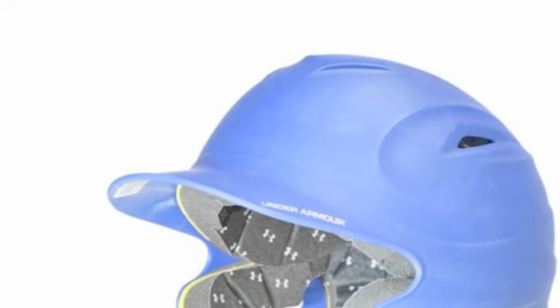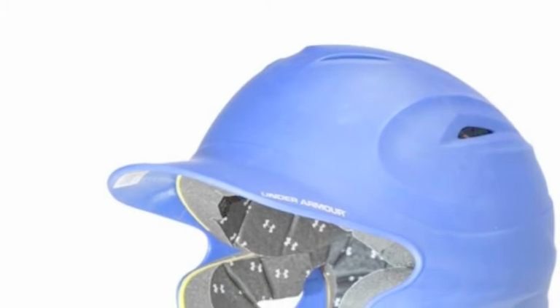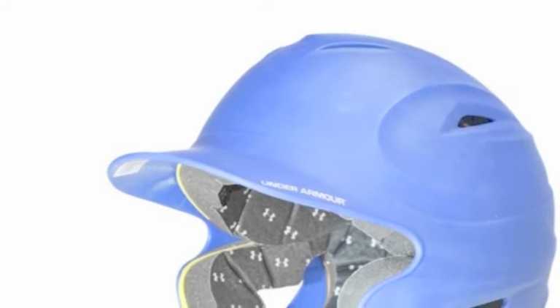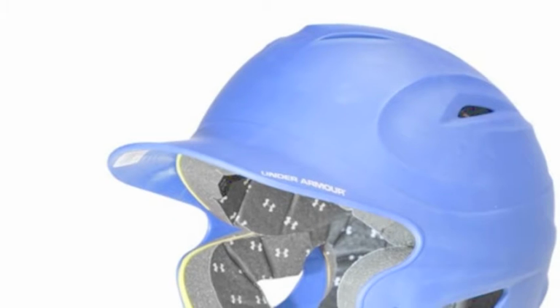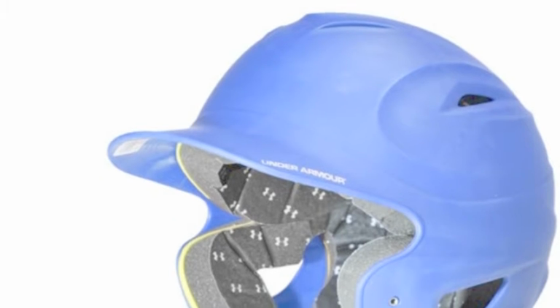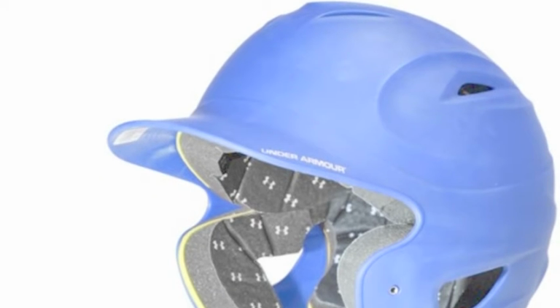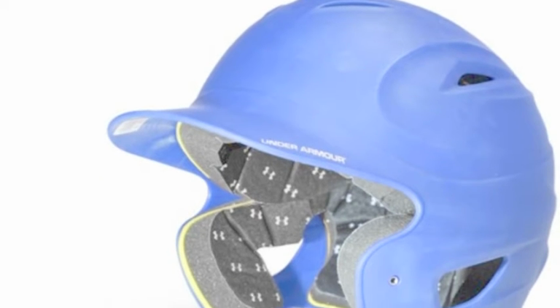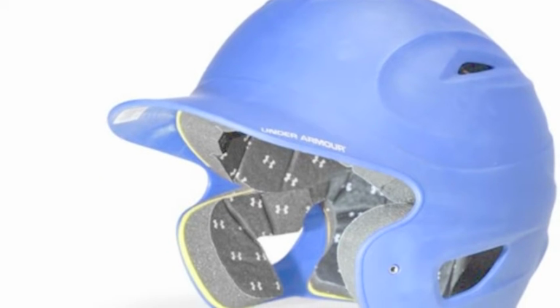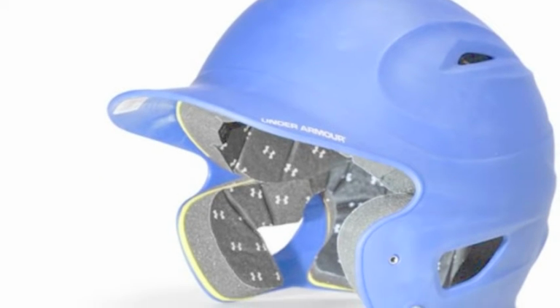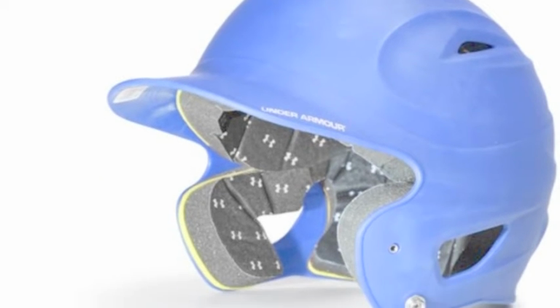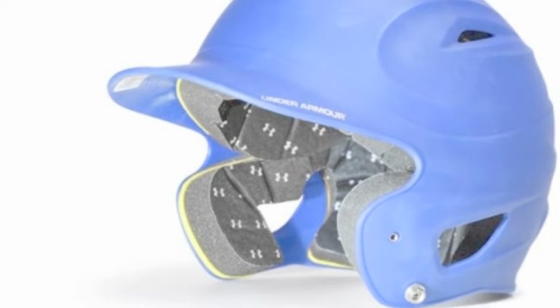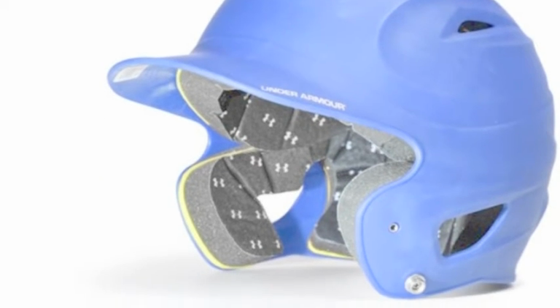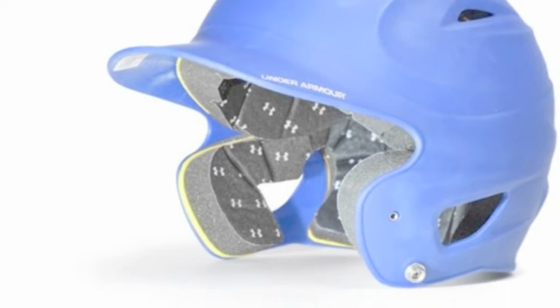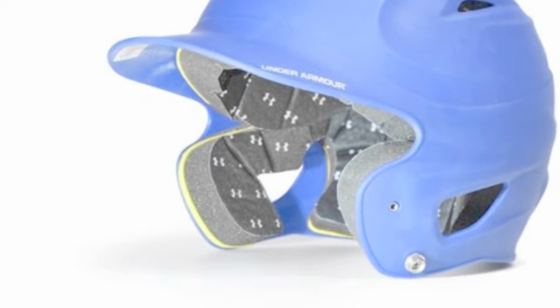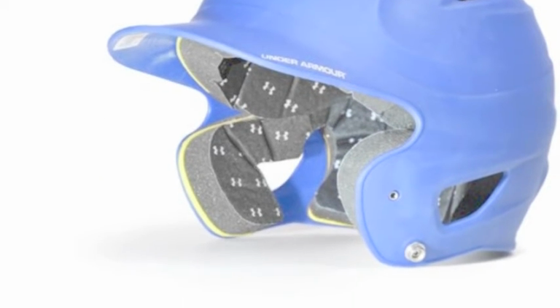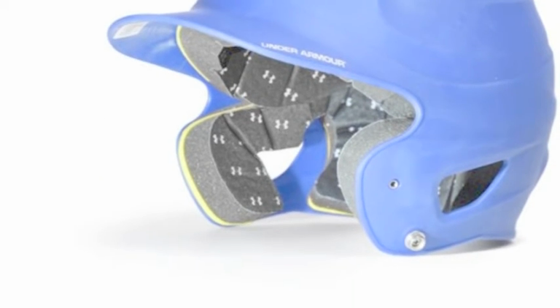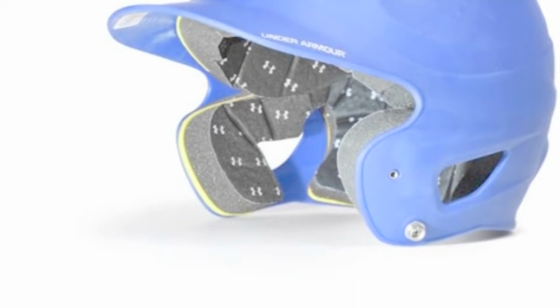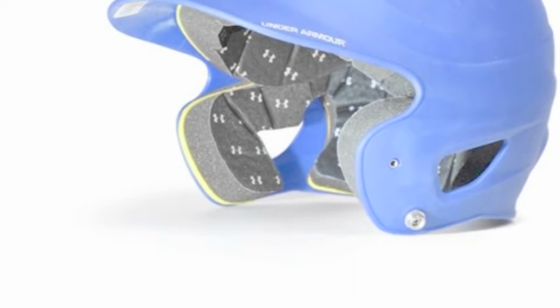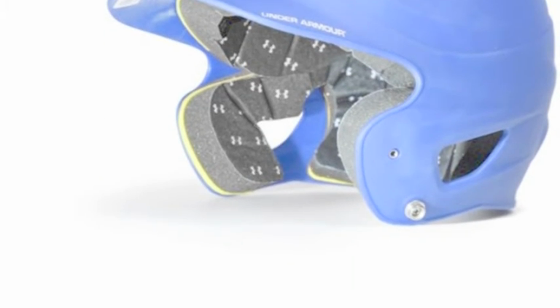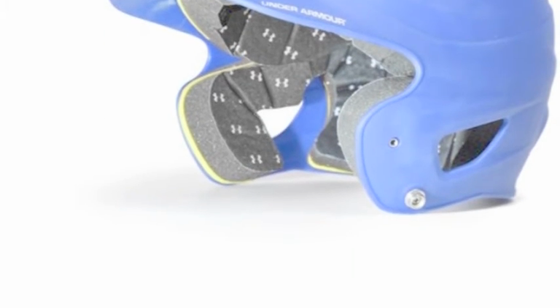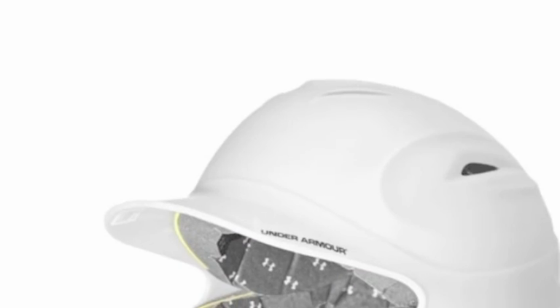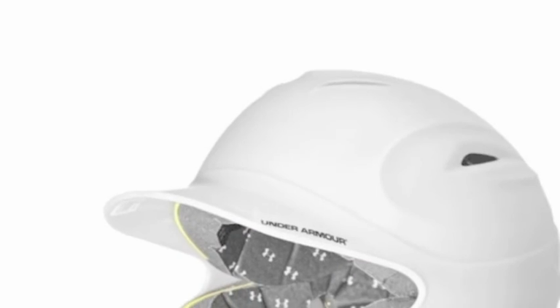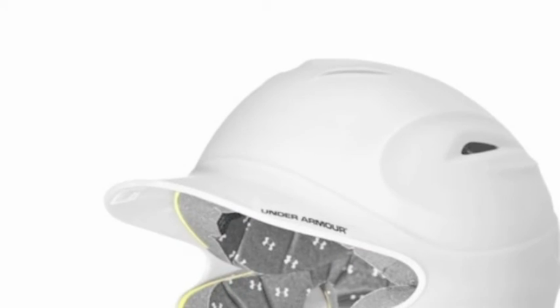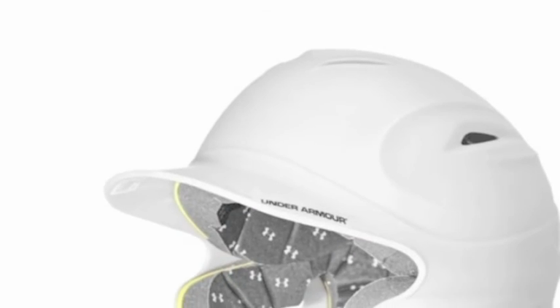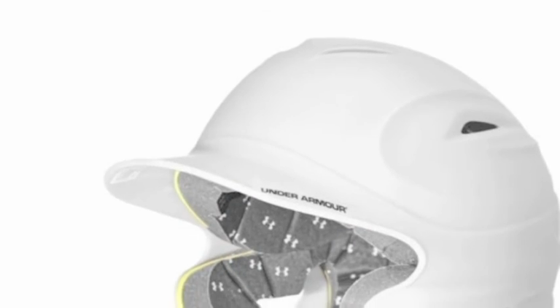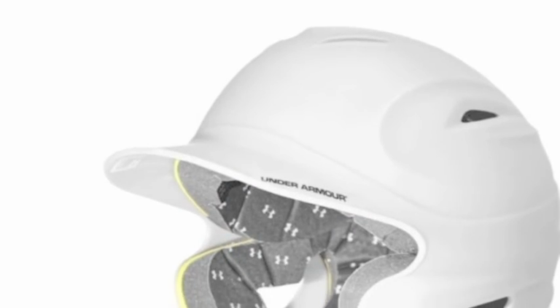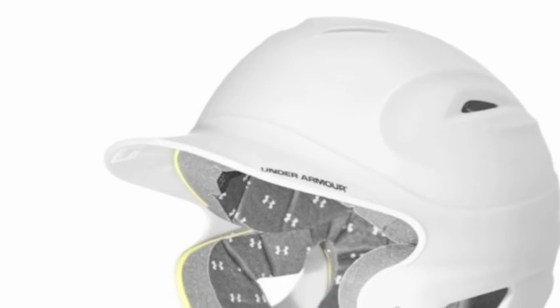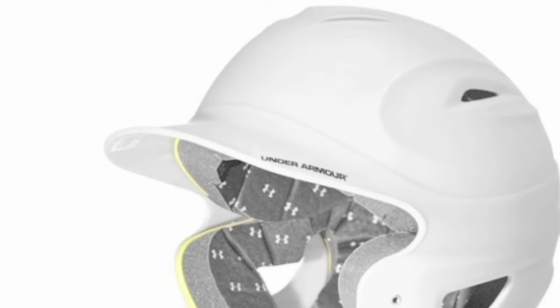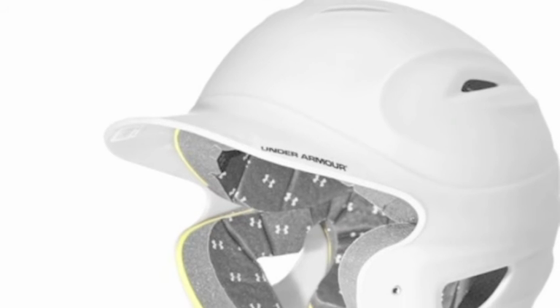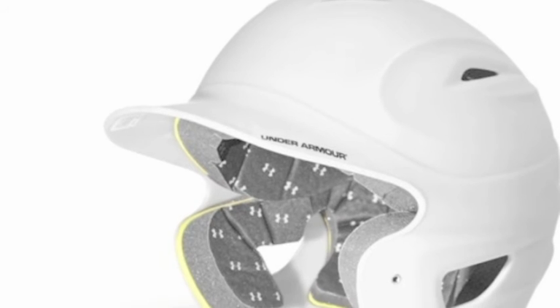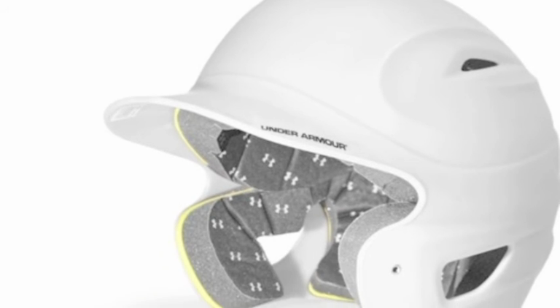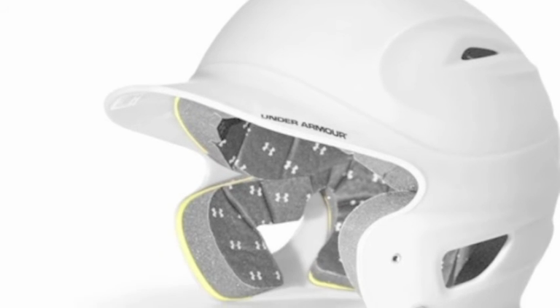Look good, feel great, and stay safe at the plate with the Under Armour Solid Matte Finish Adult Batting Helmet.